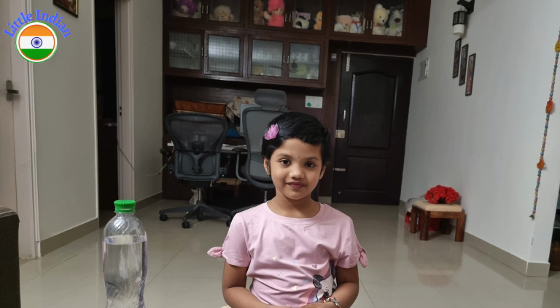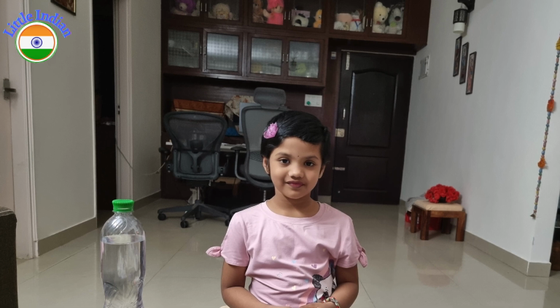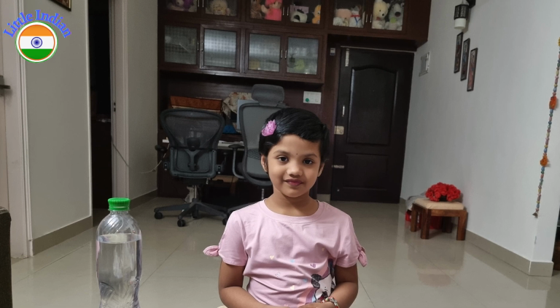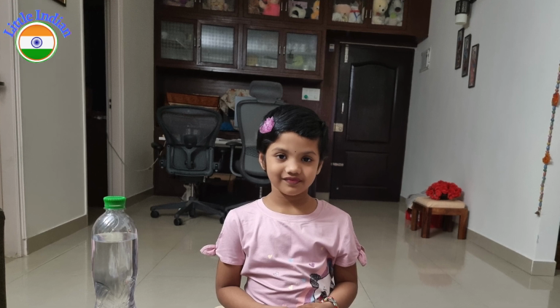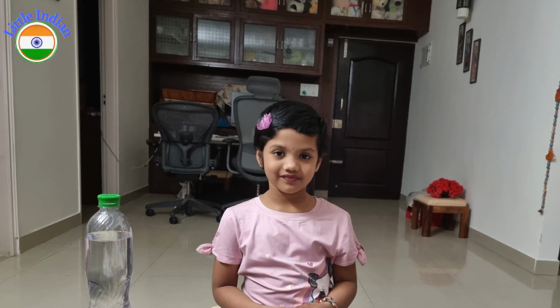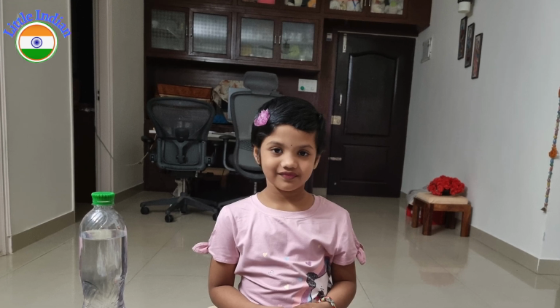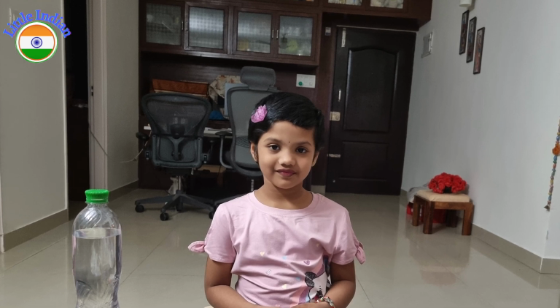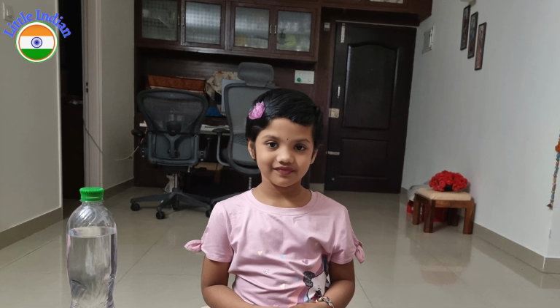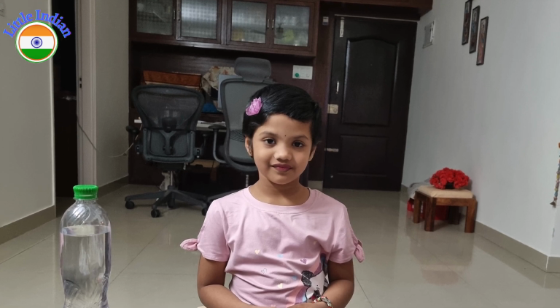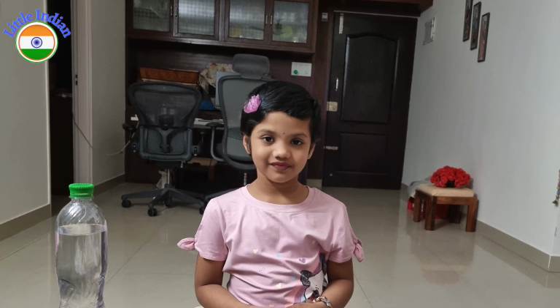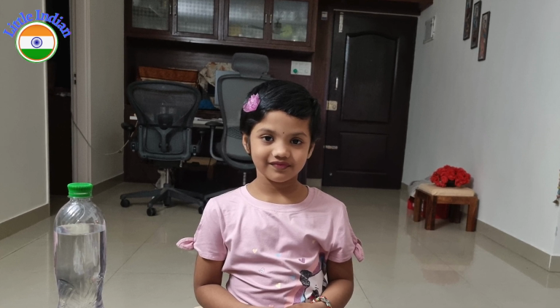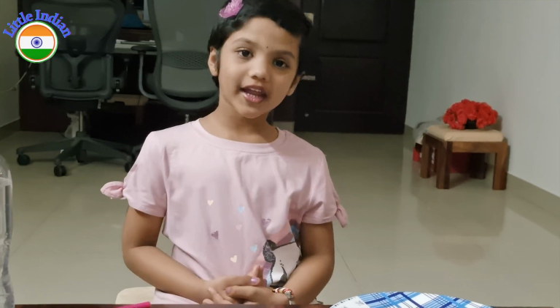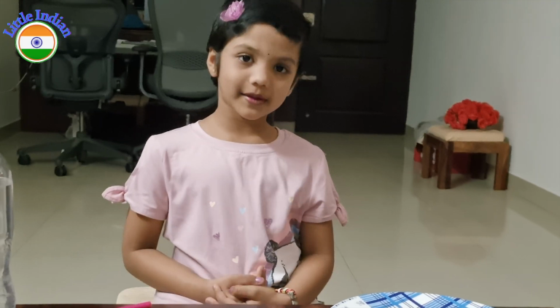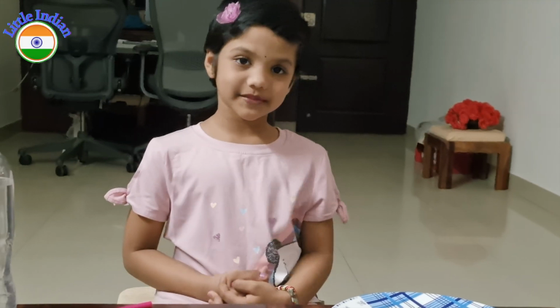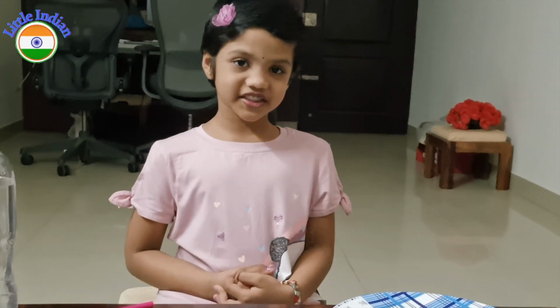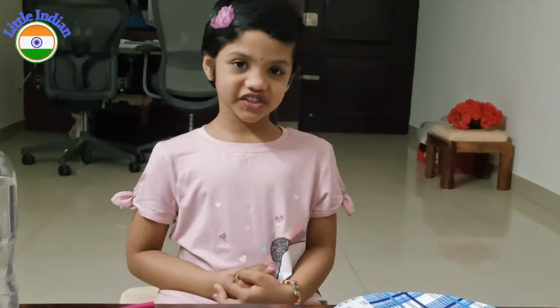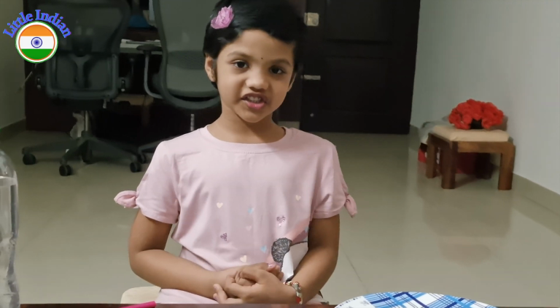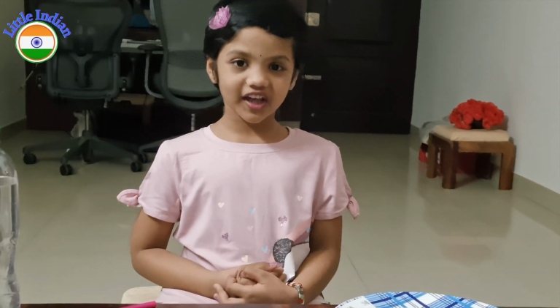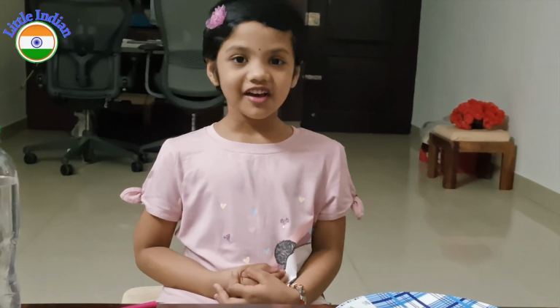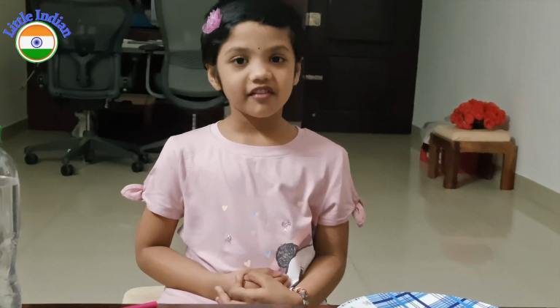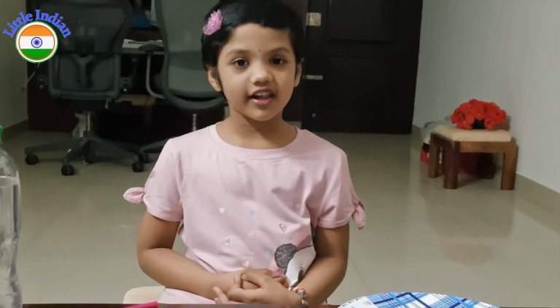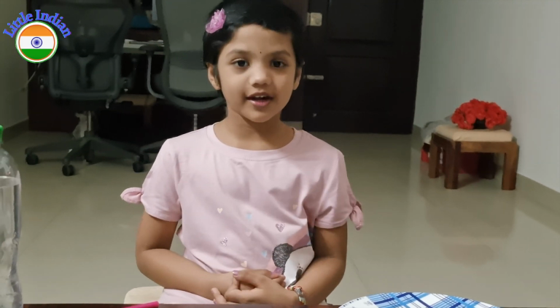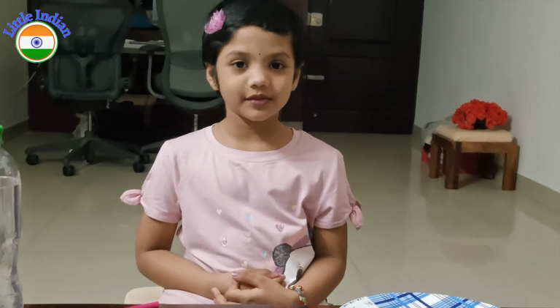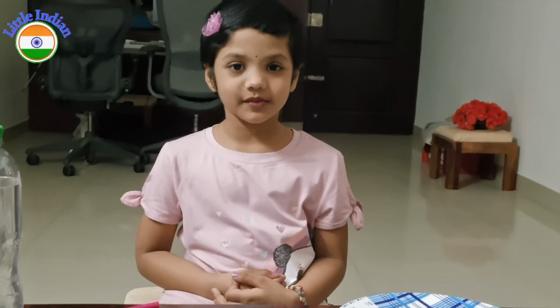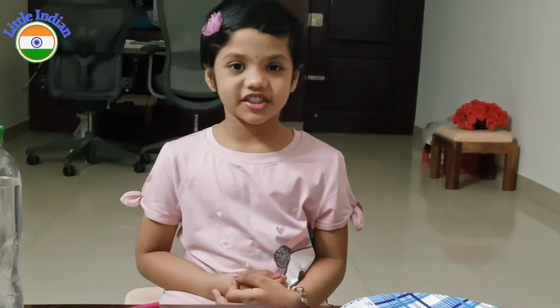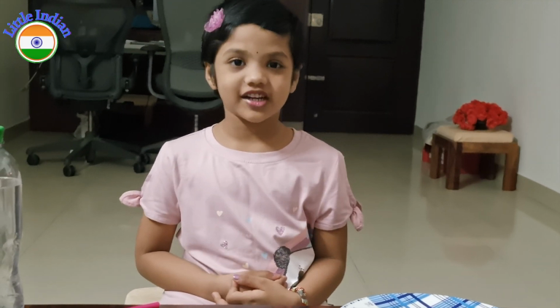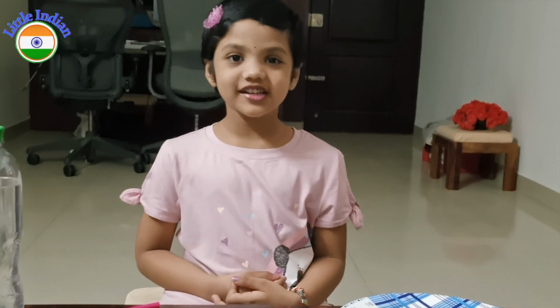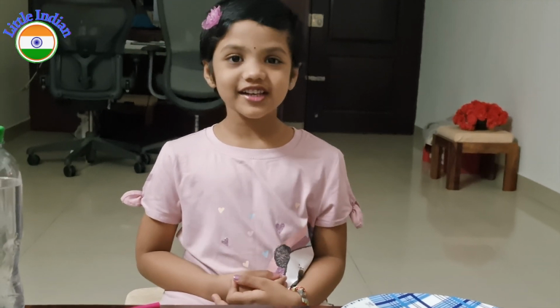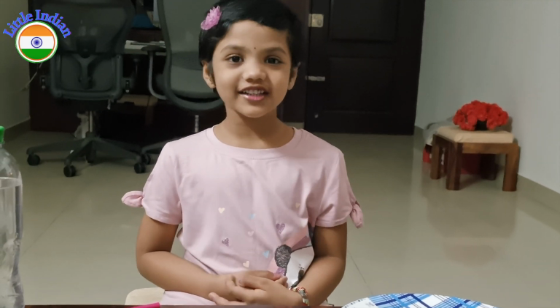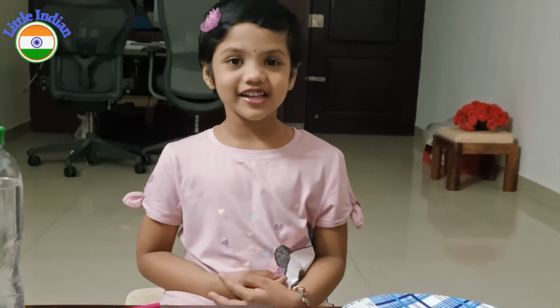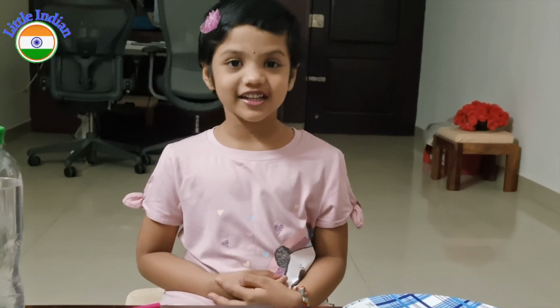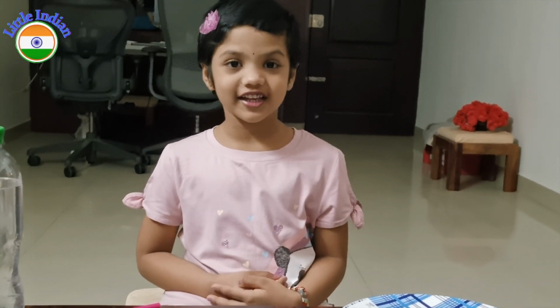Hi friends, my name is Ashita. Welcome to my channel Little India.